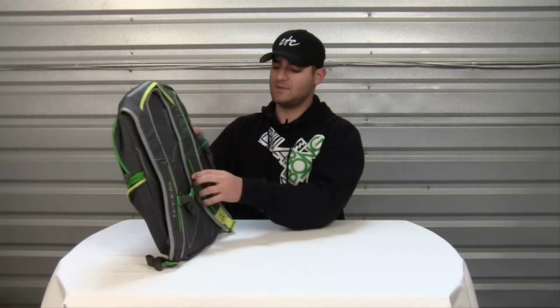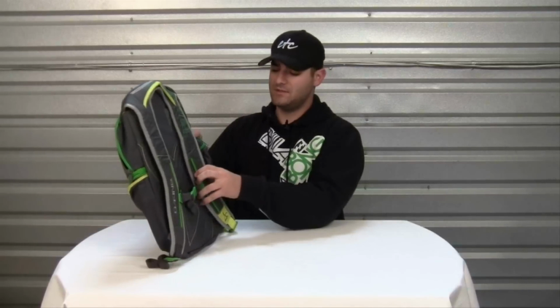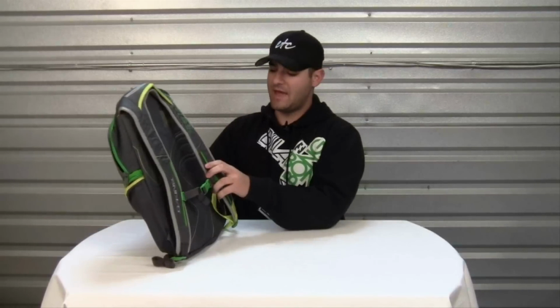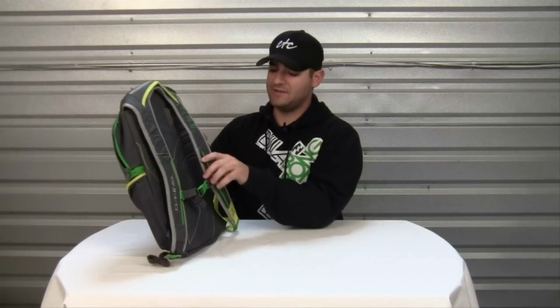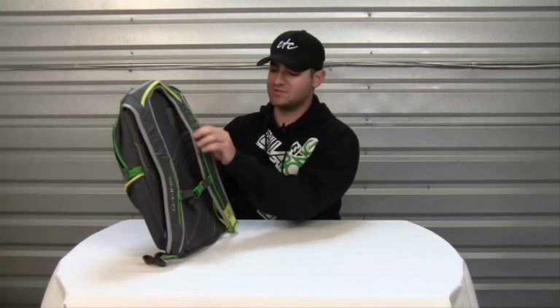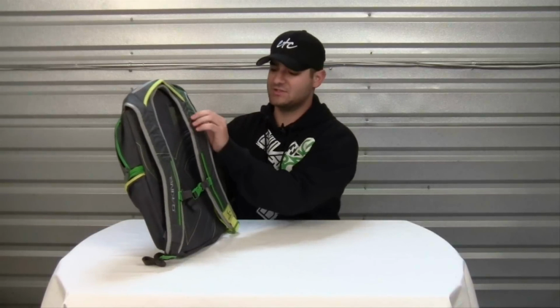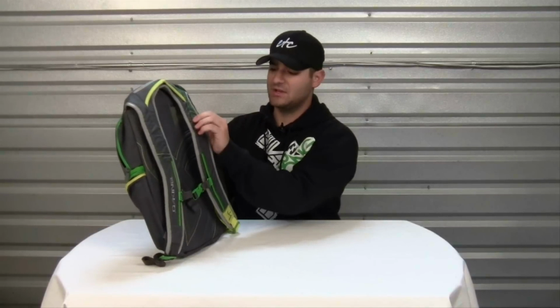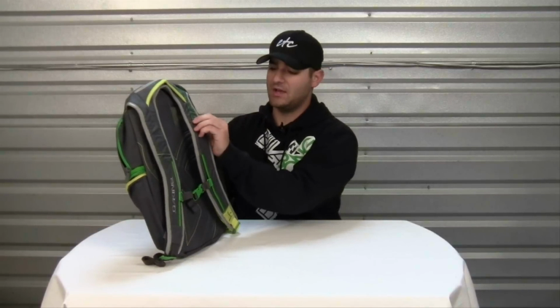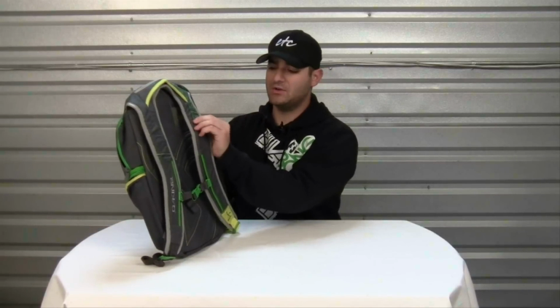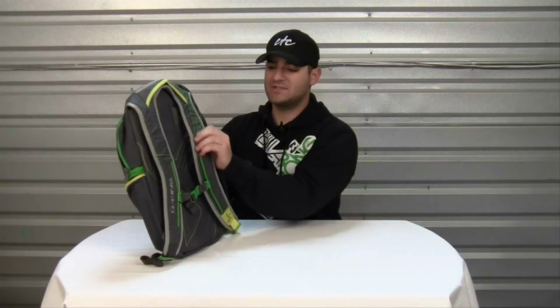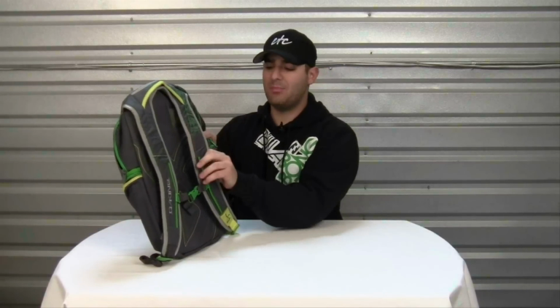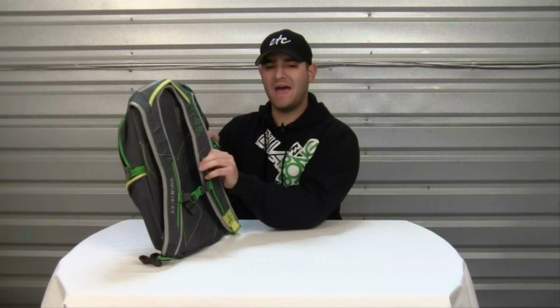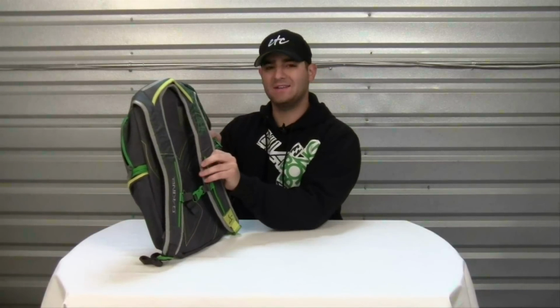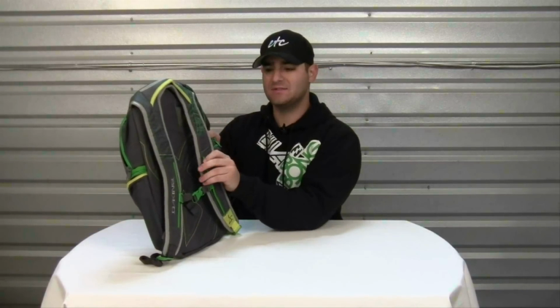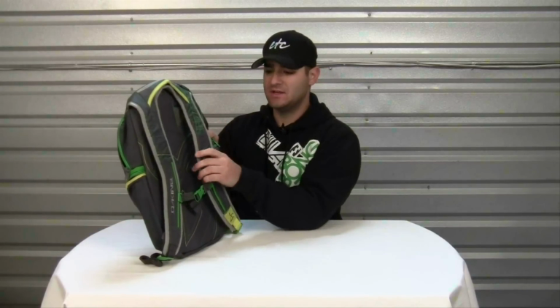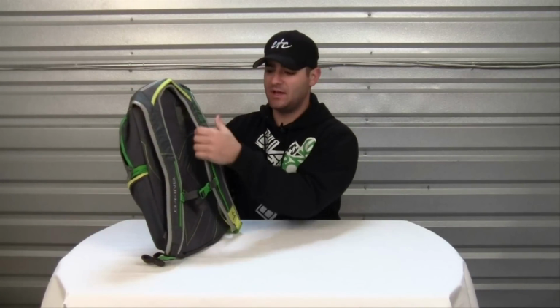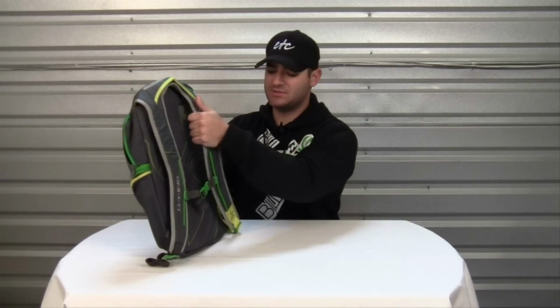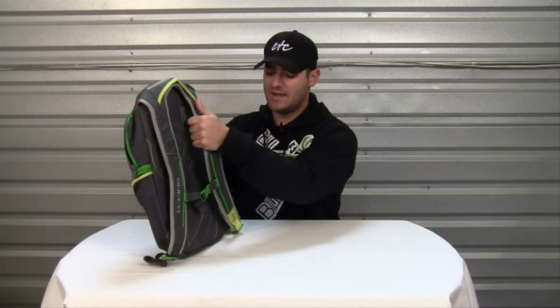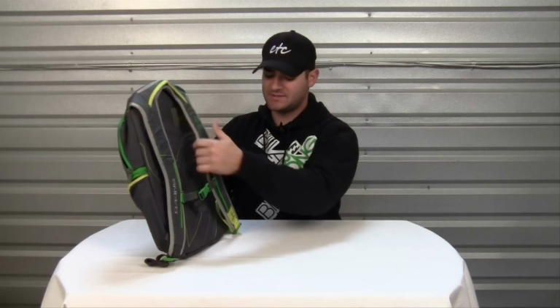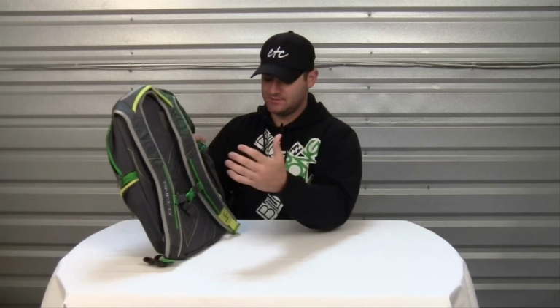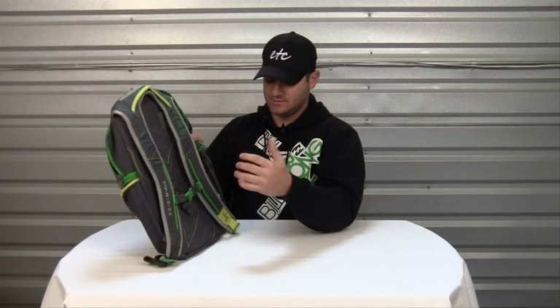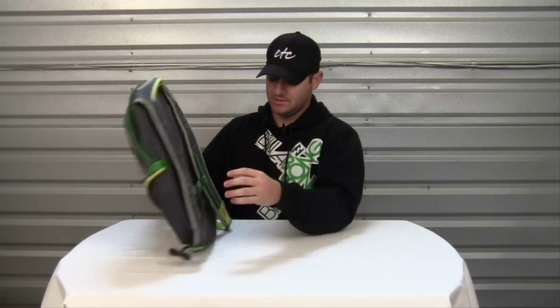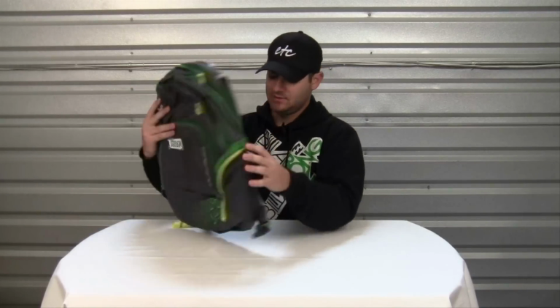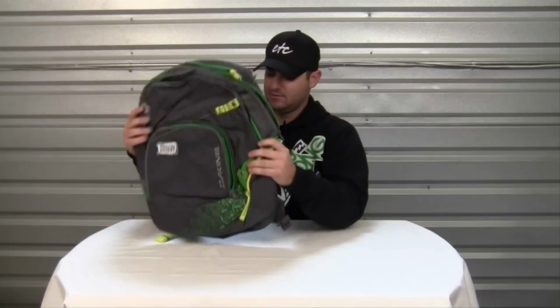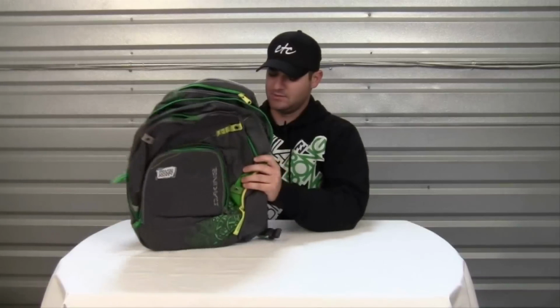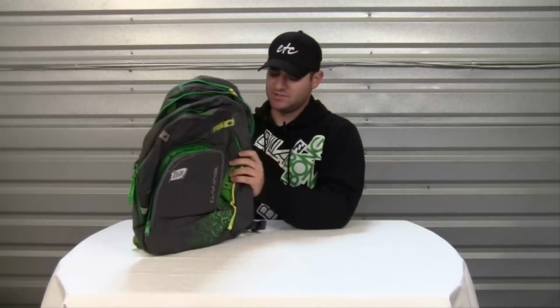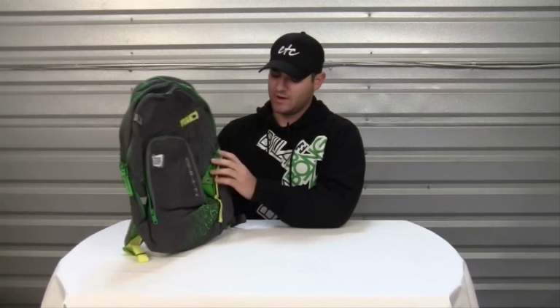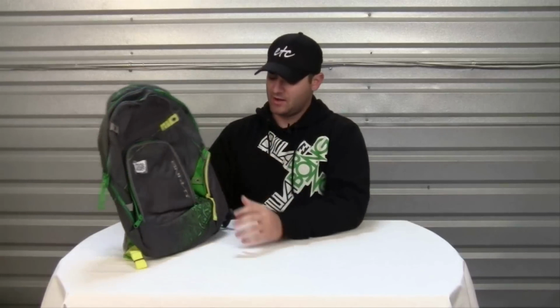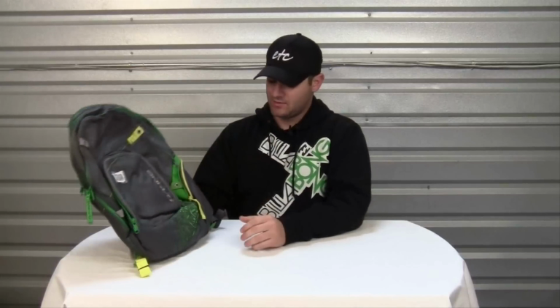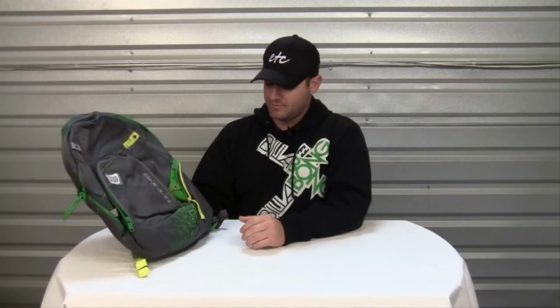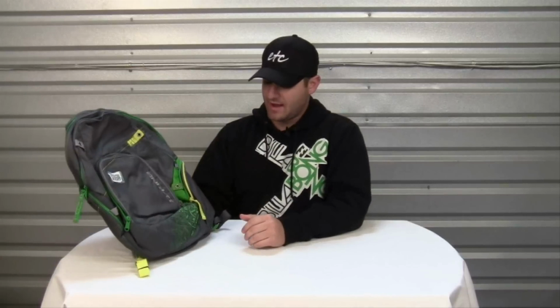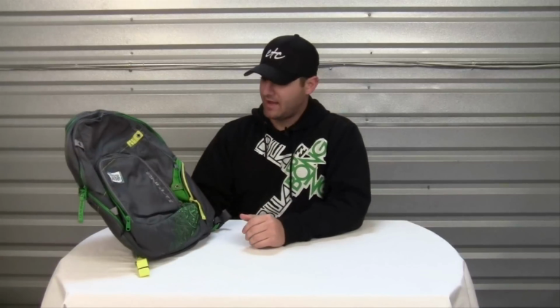The back features yoke-style padded straps. Just a great all-around backpack.